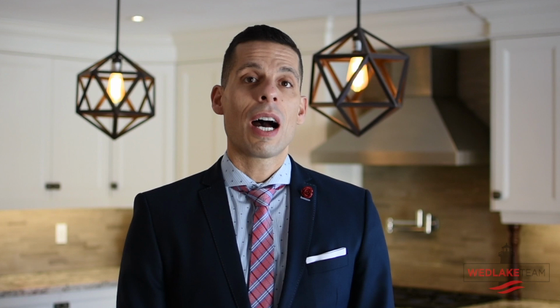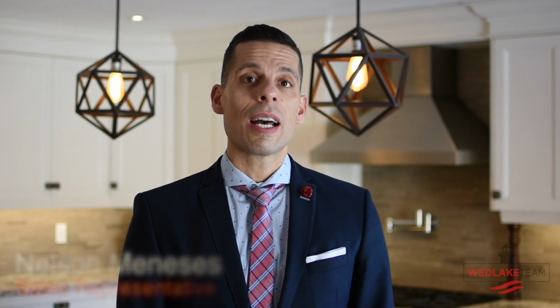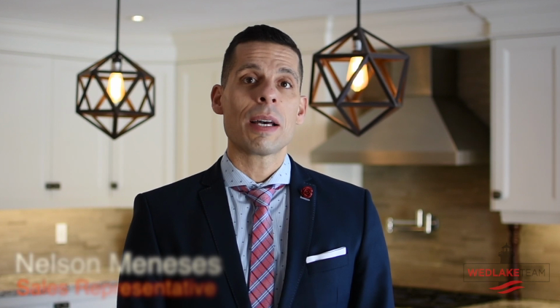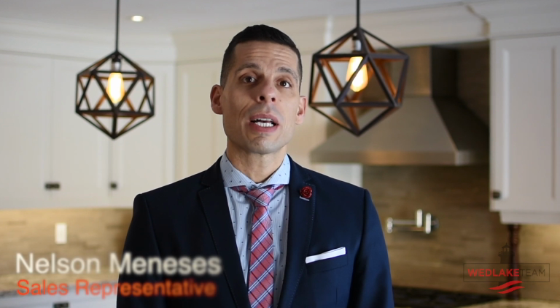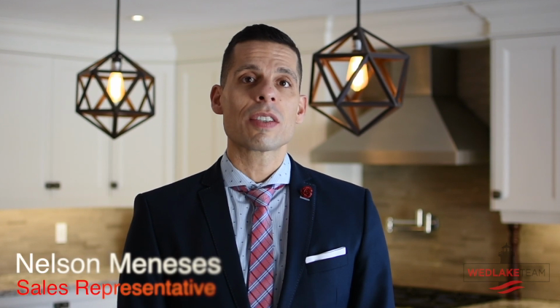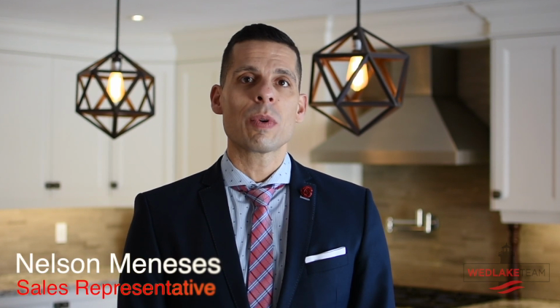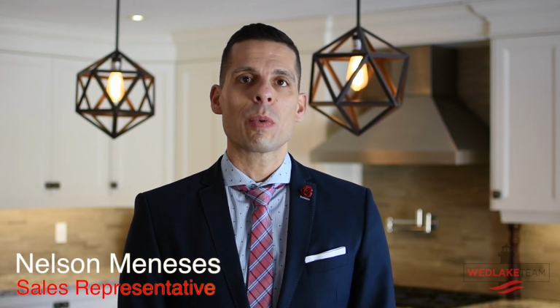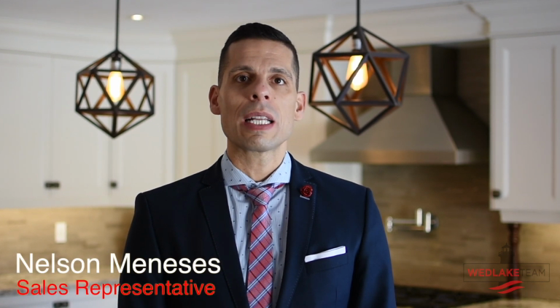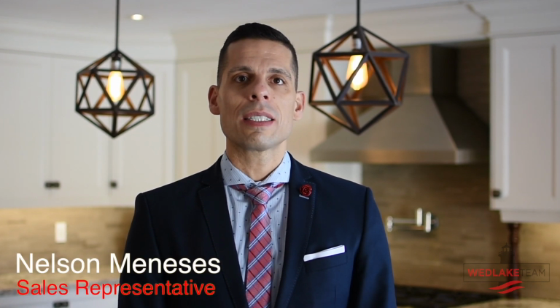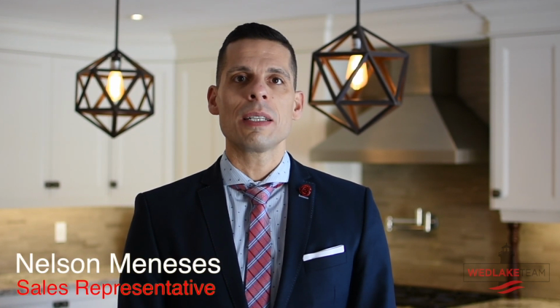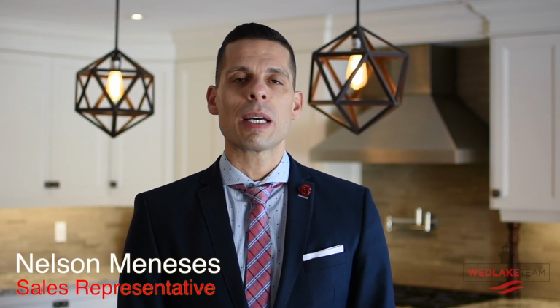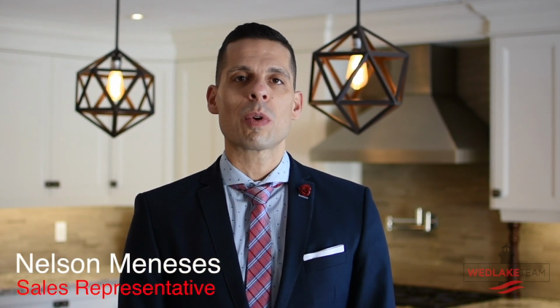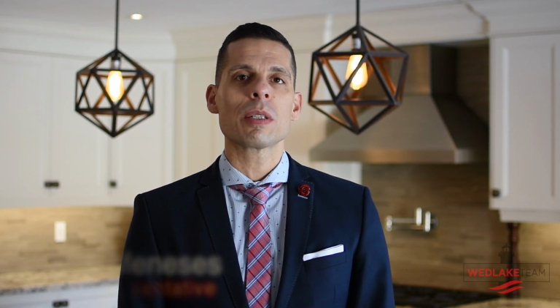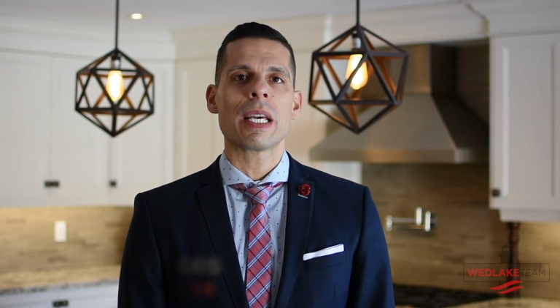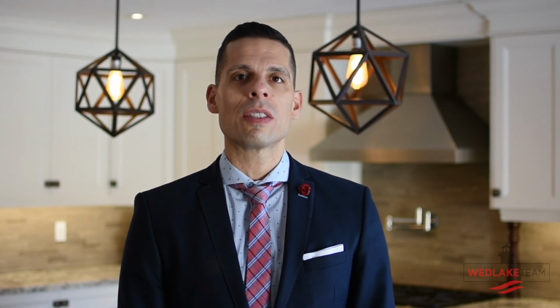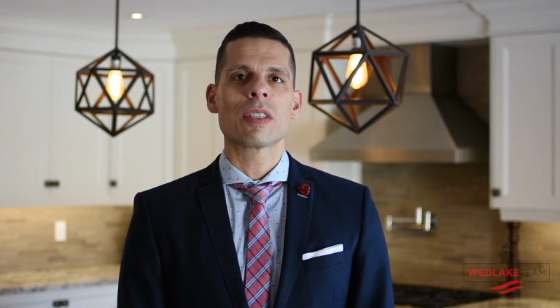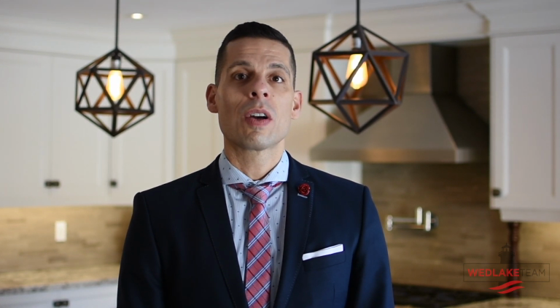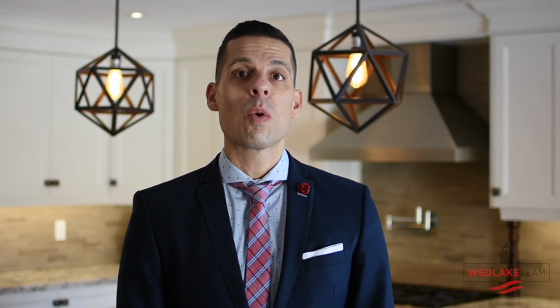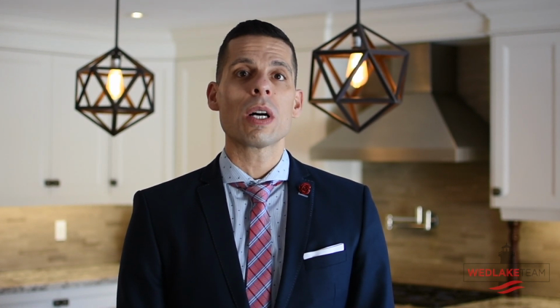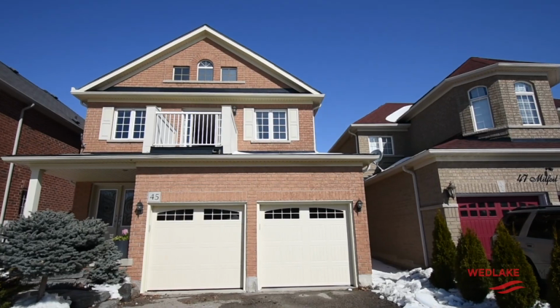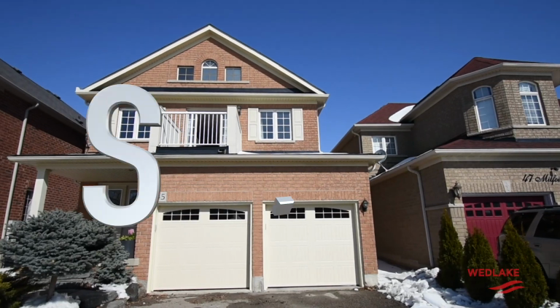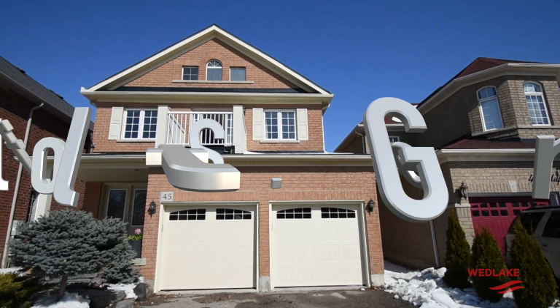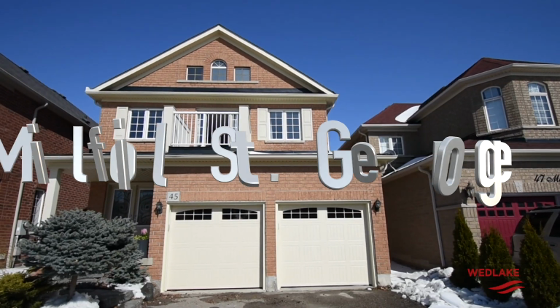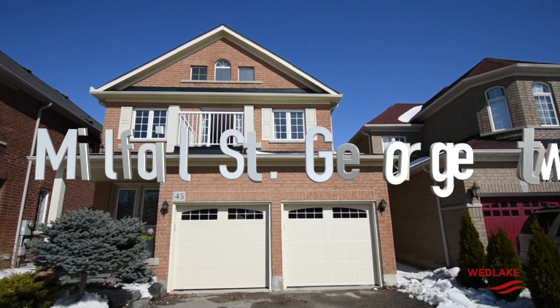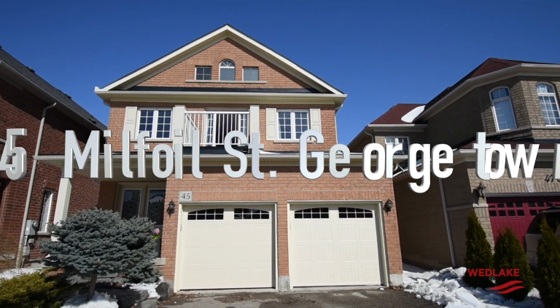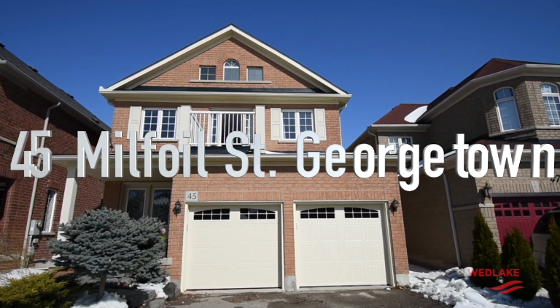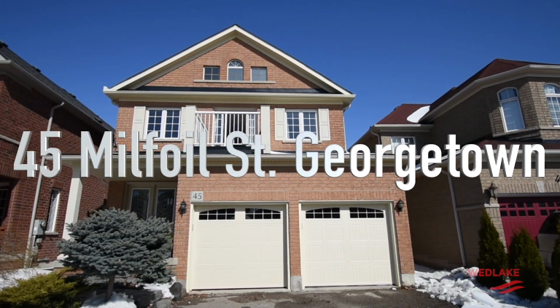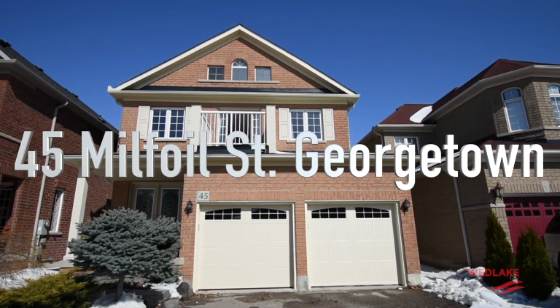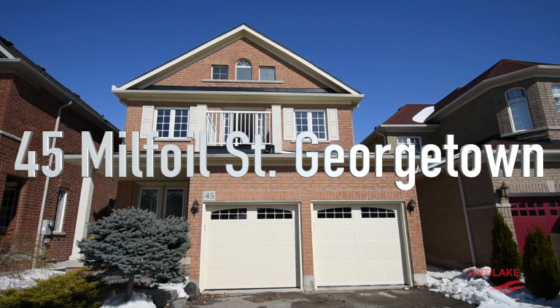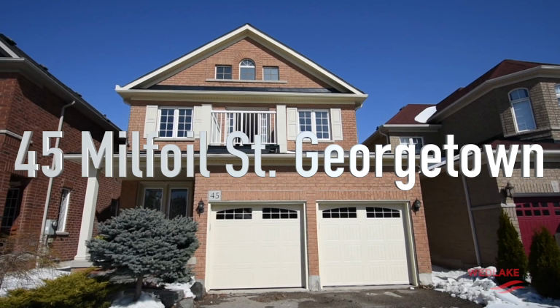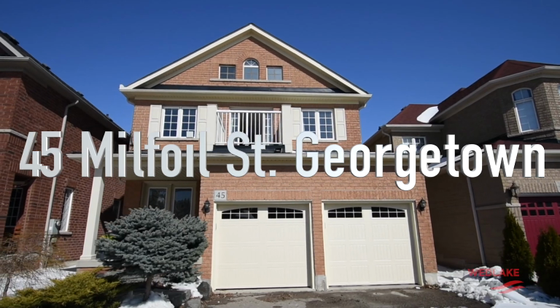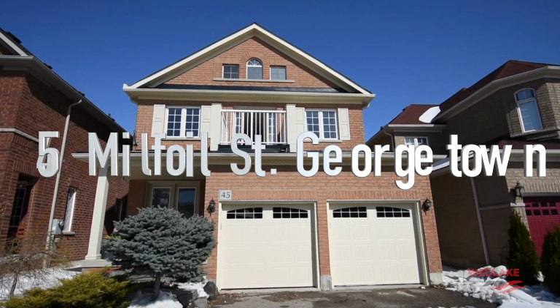Hi, I'm Nelson with the Wed Lake Team at Royal LePage. Welcome to 45 Milfoil Street in South Georgetown.